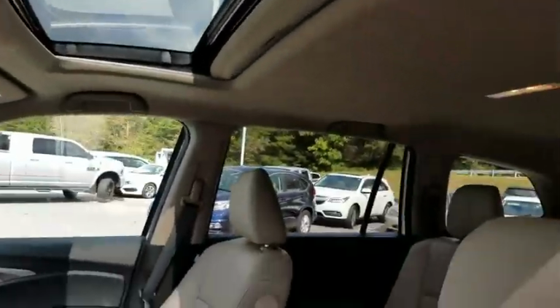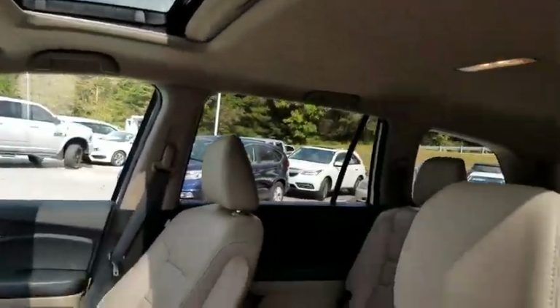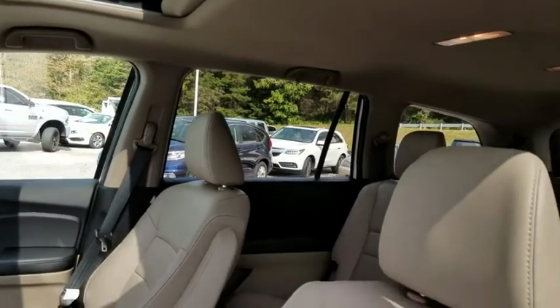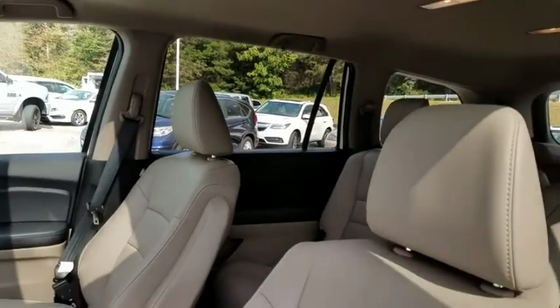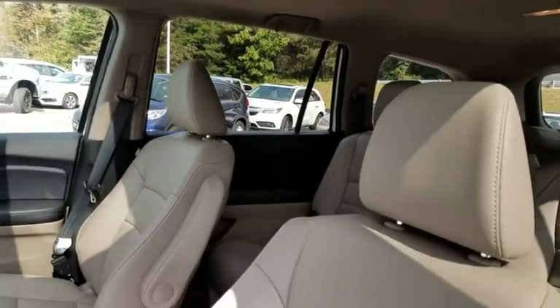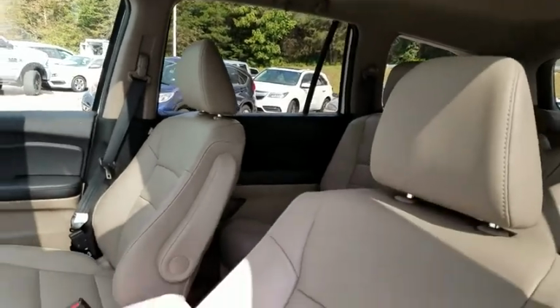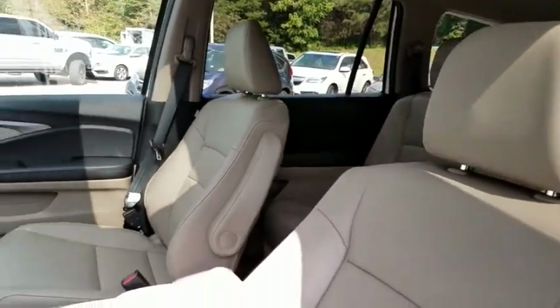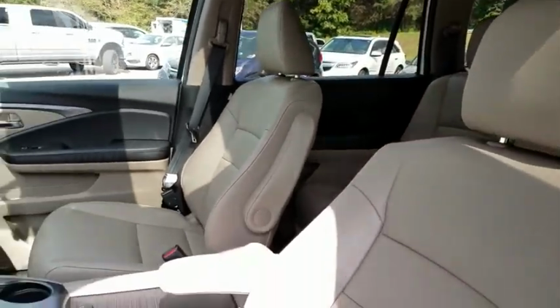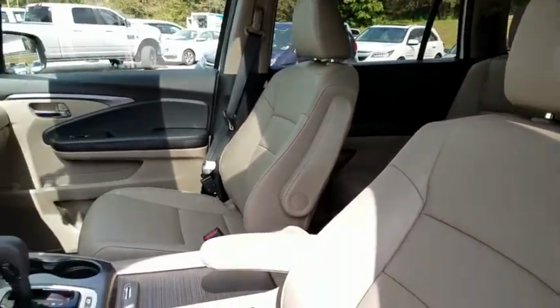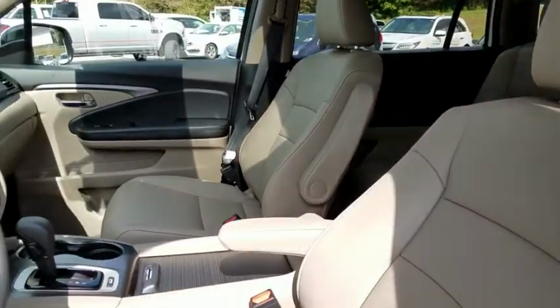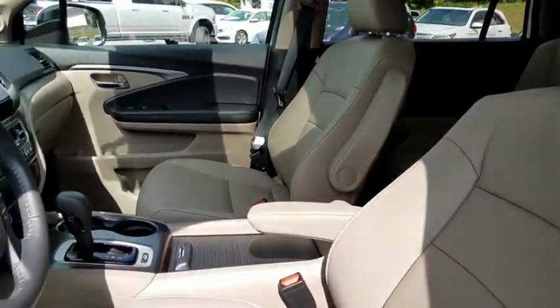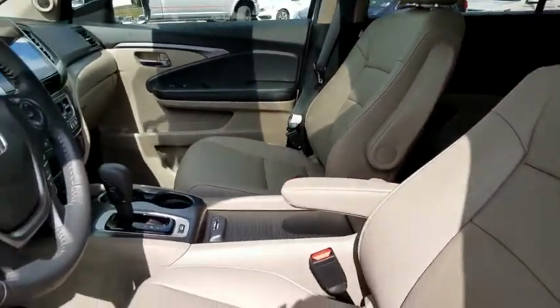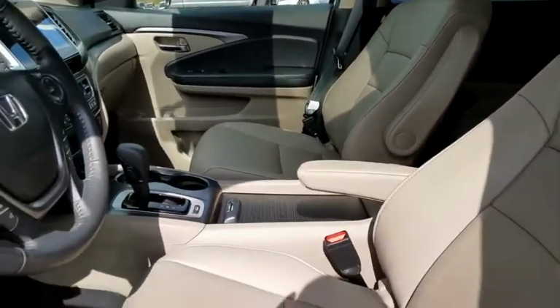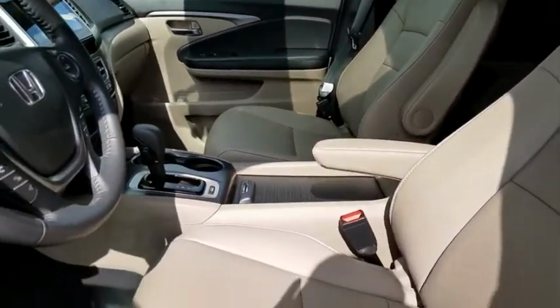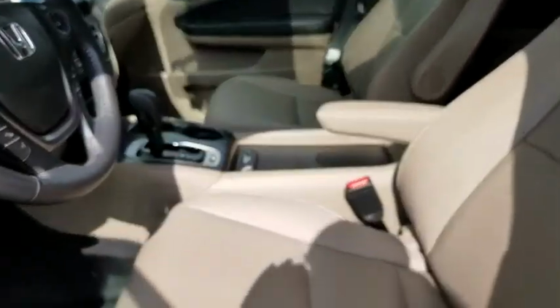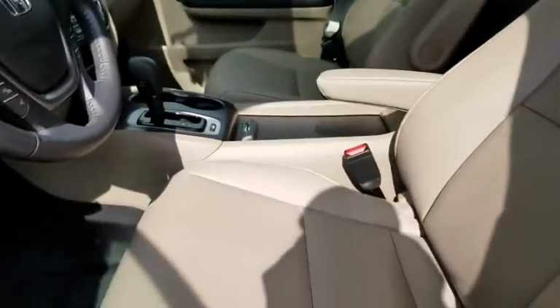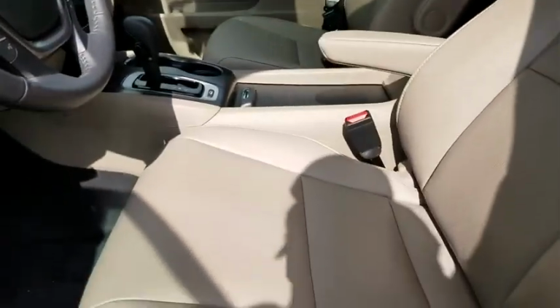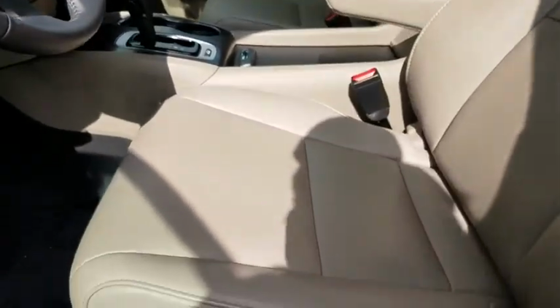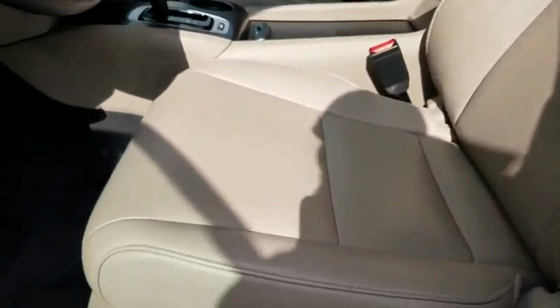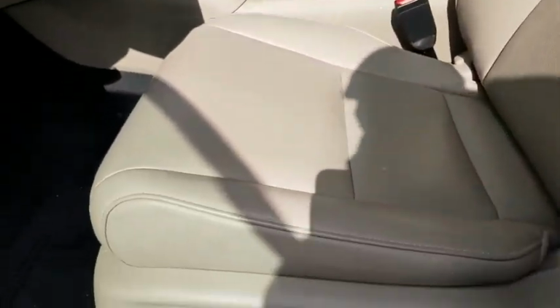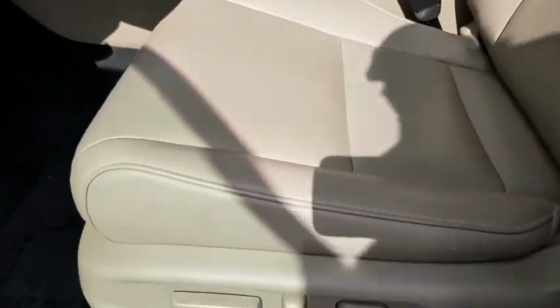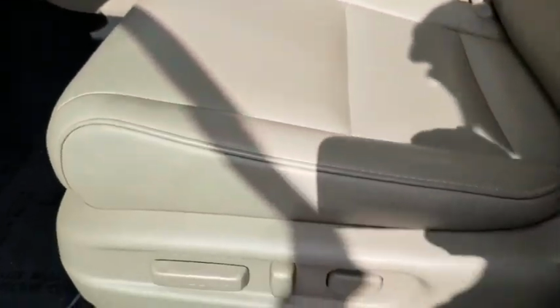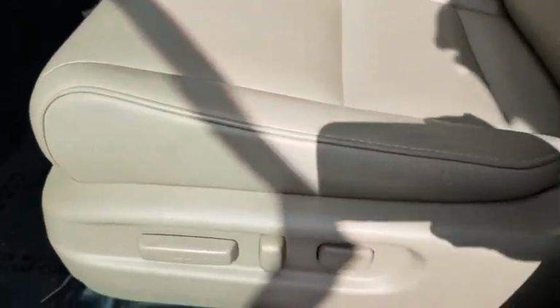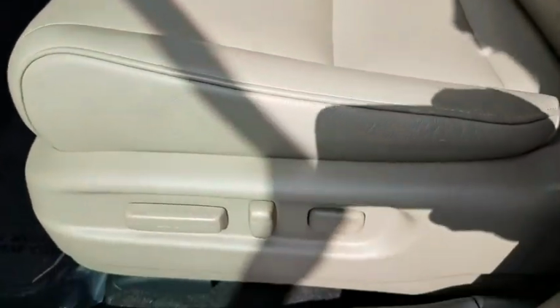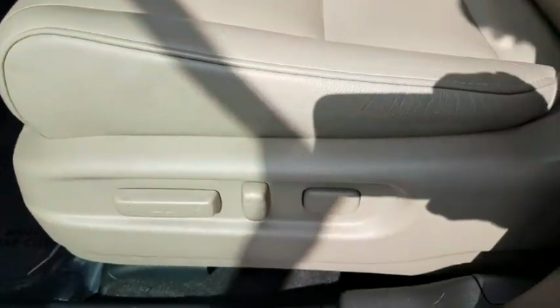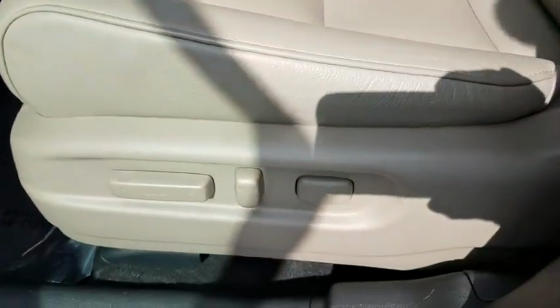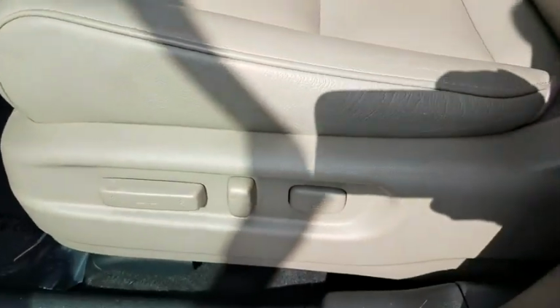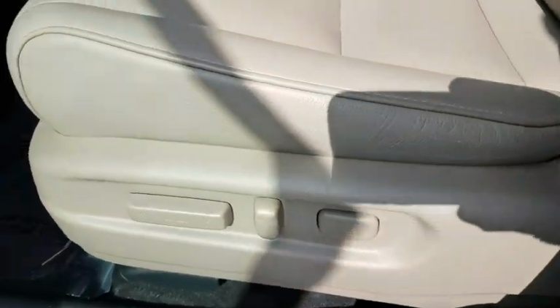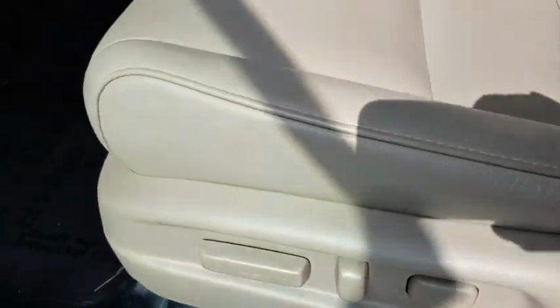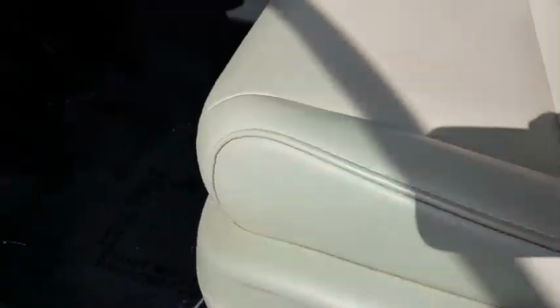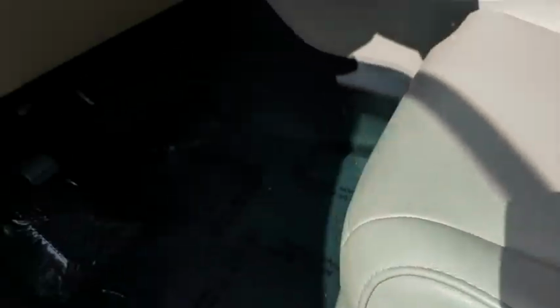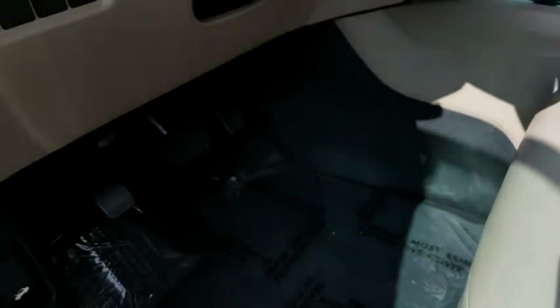AM FM stereo radio. Universal garage door opener. Your new ride is just a phone call away.